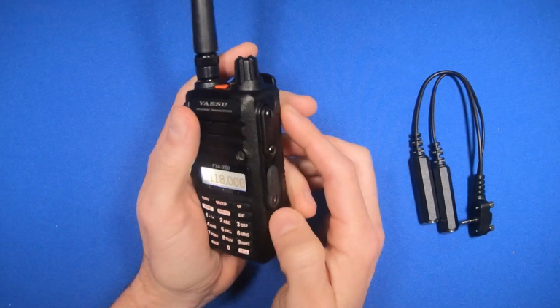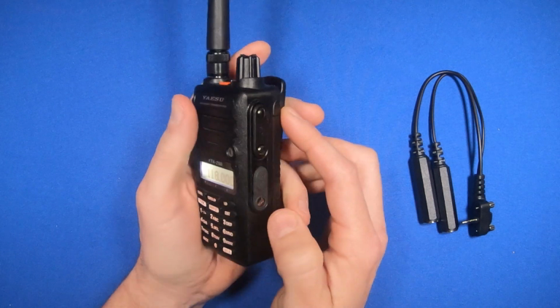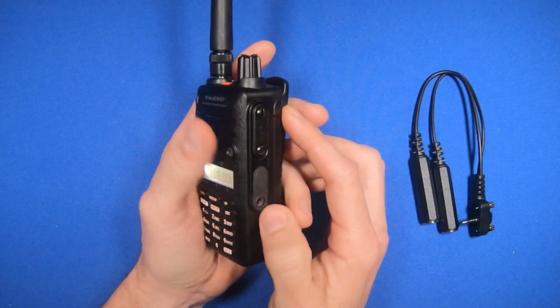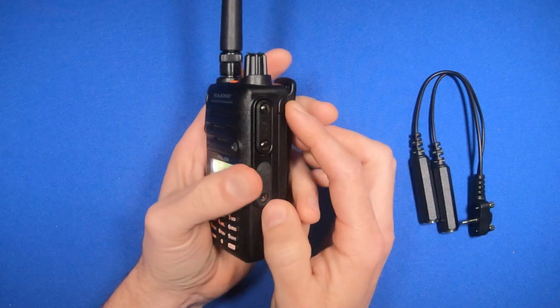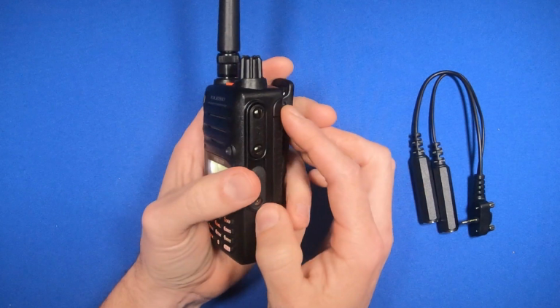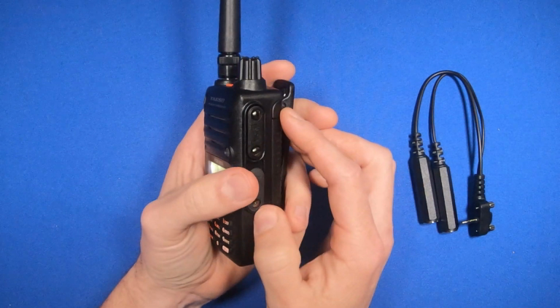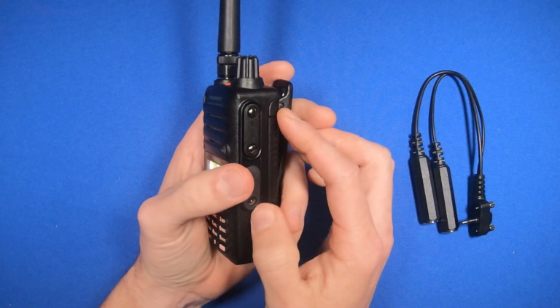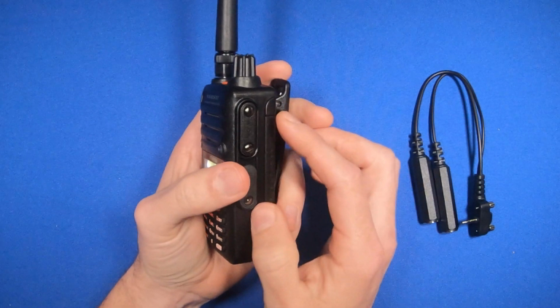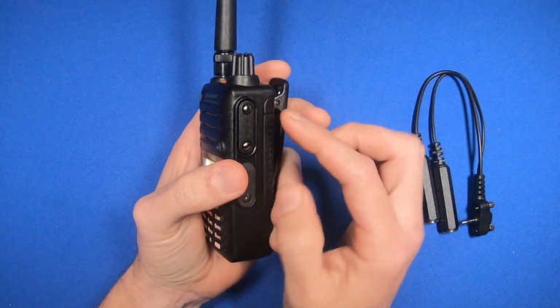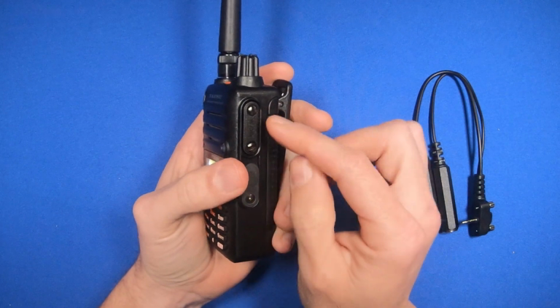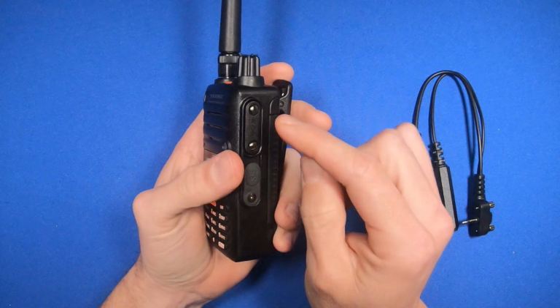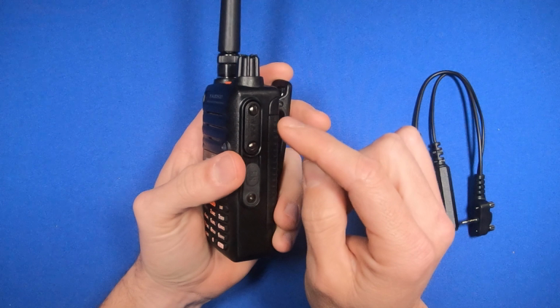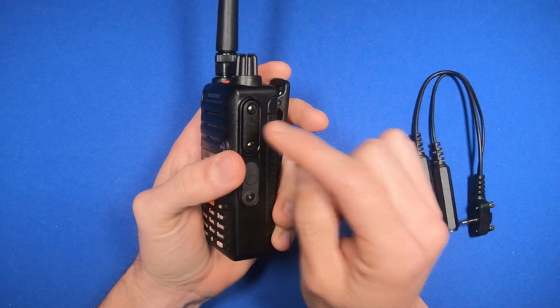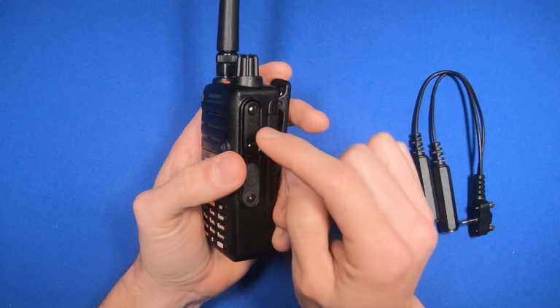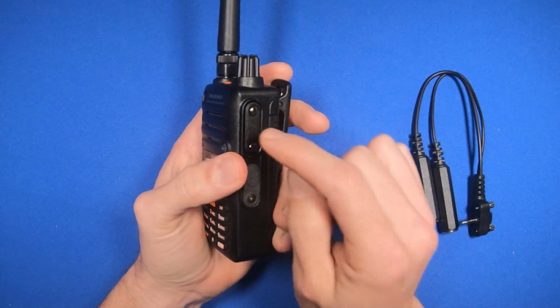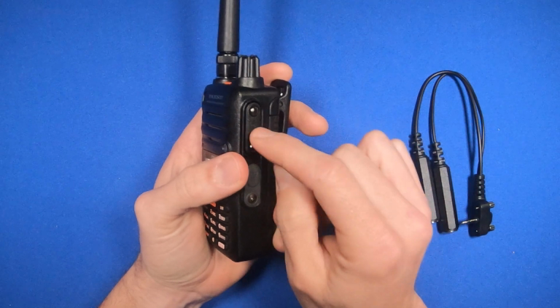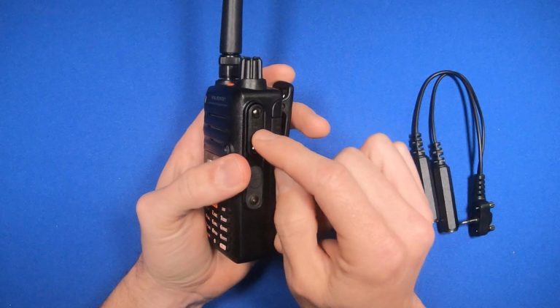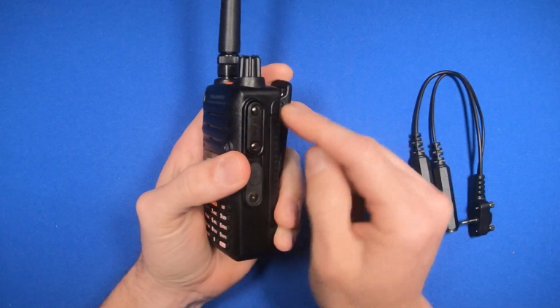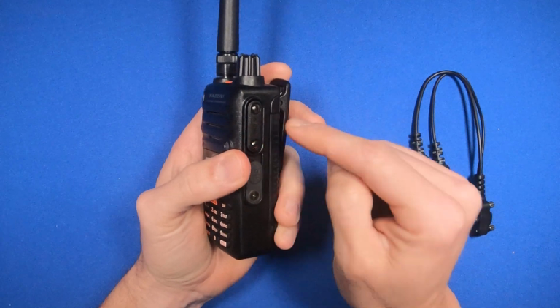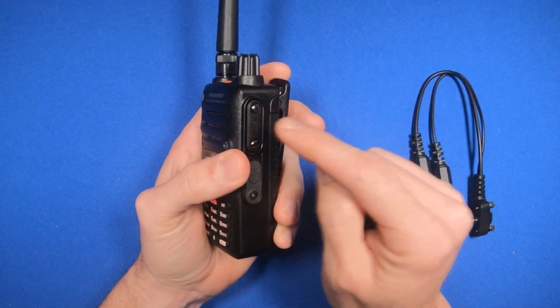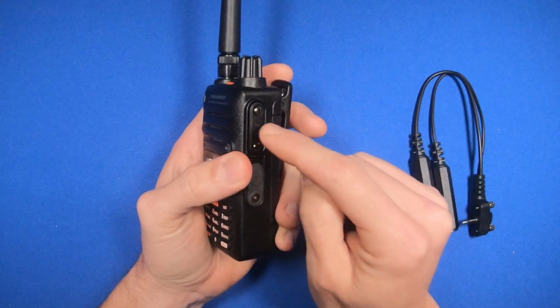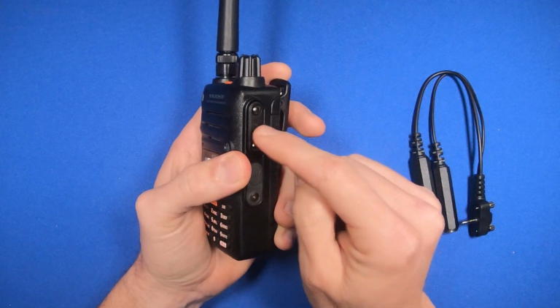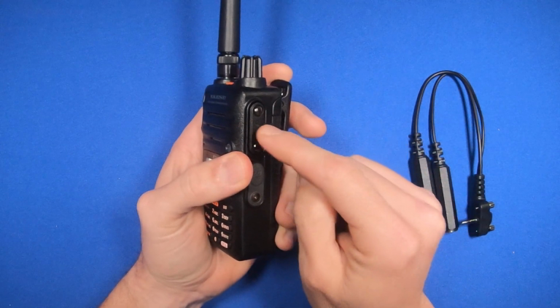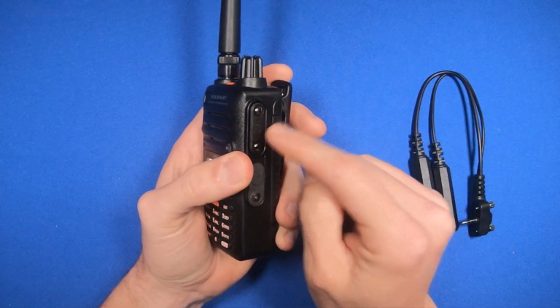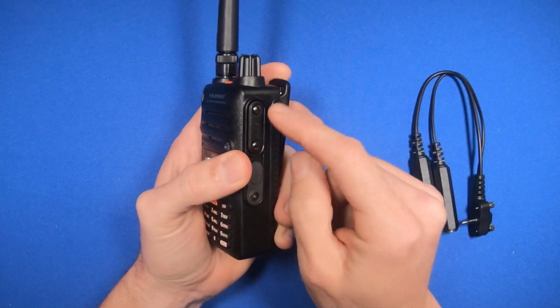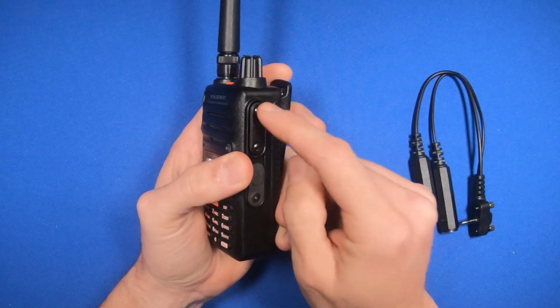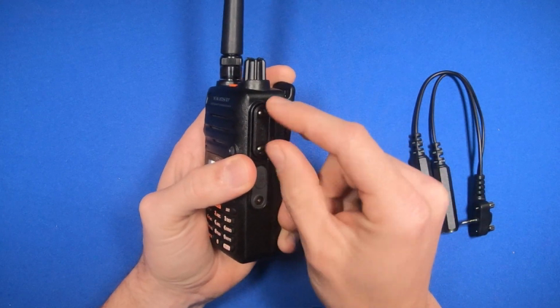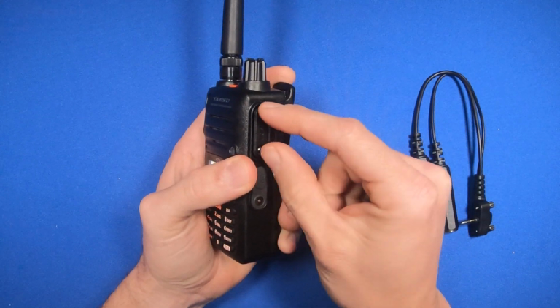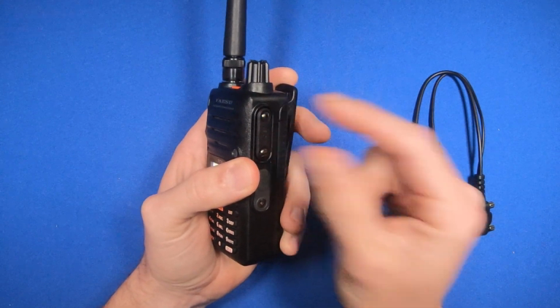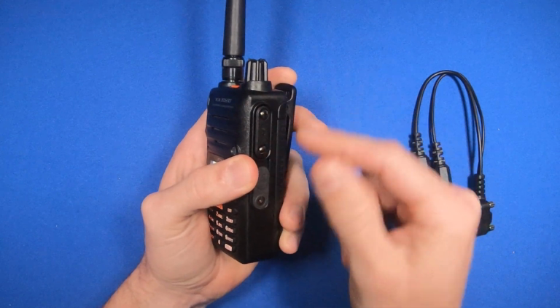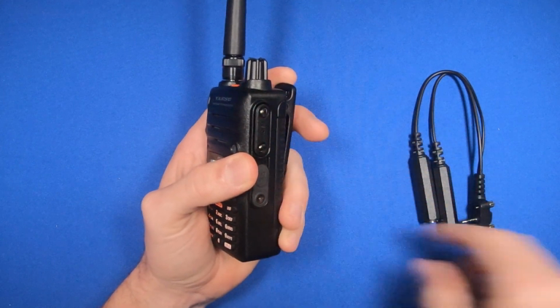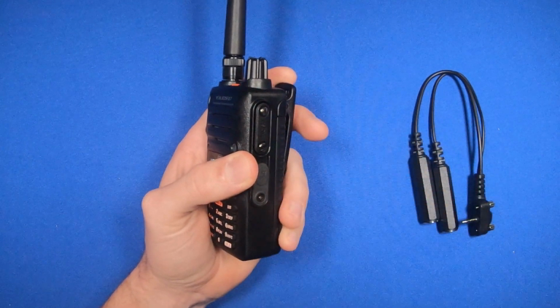On the right side of the unit, you can find the headset adapter port. To access it, use a screwdriver to remove the cover.